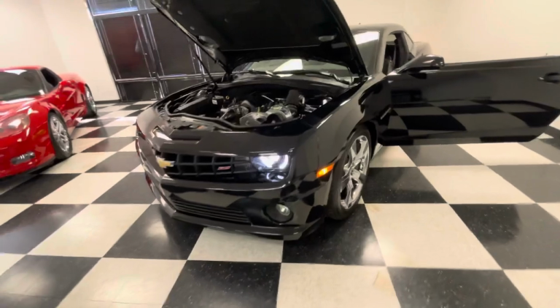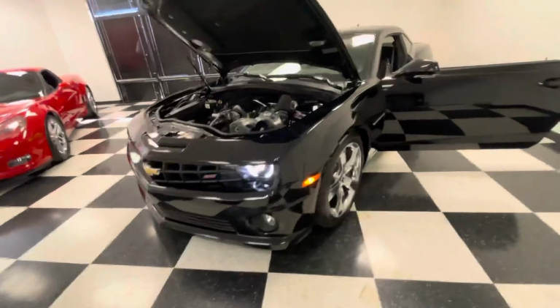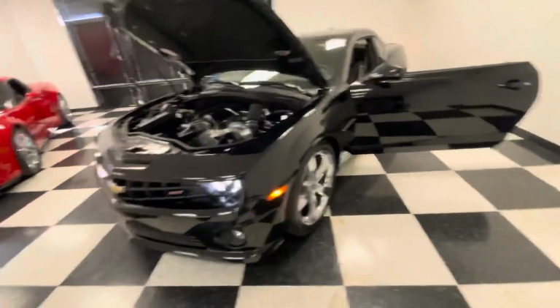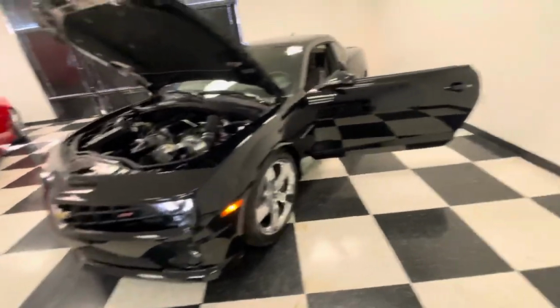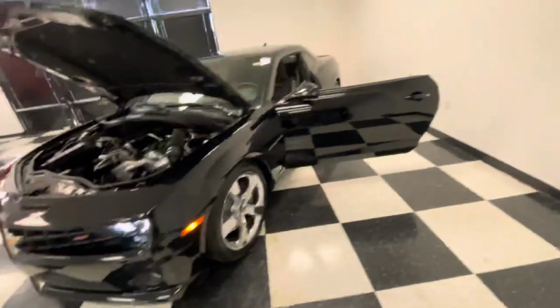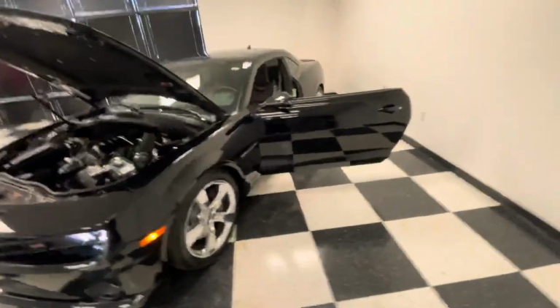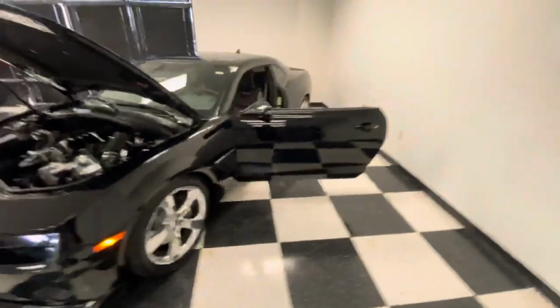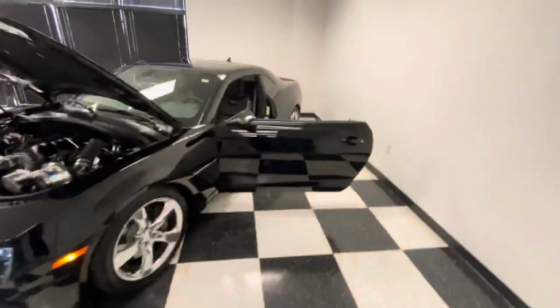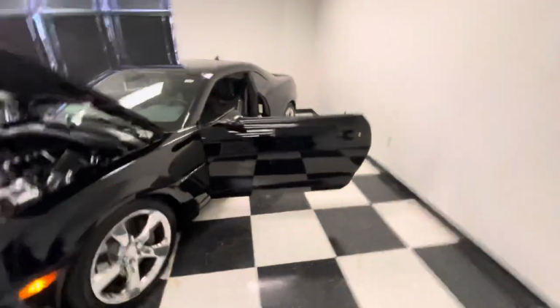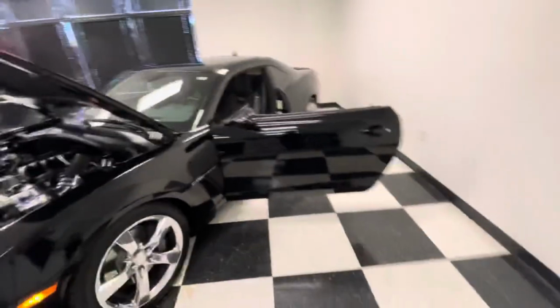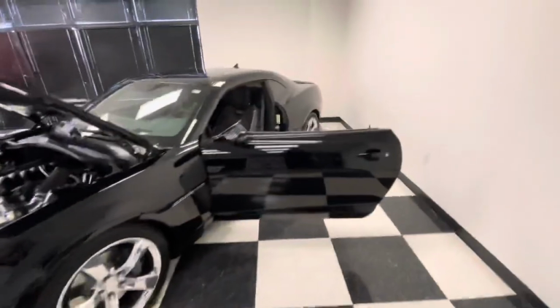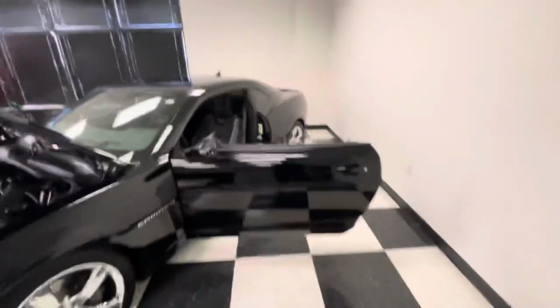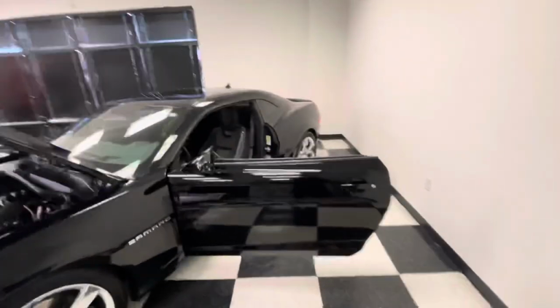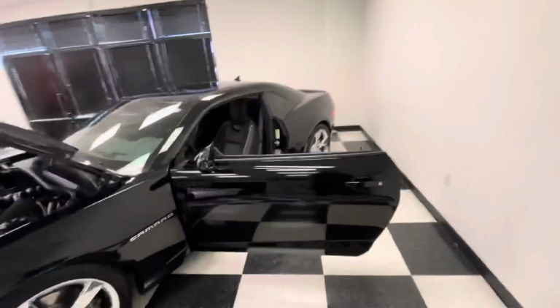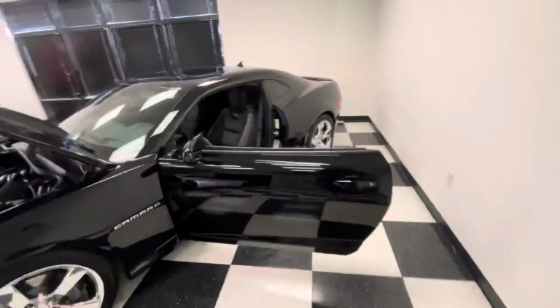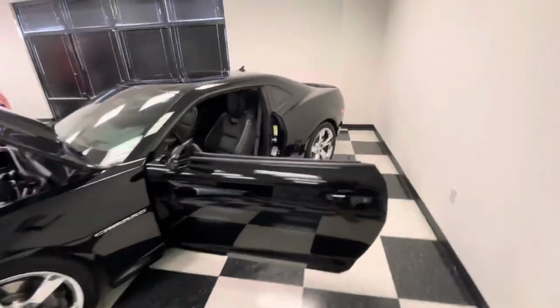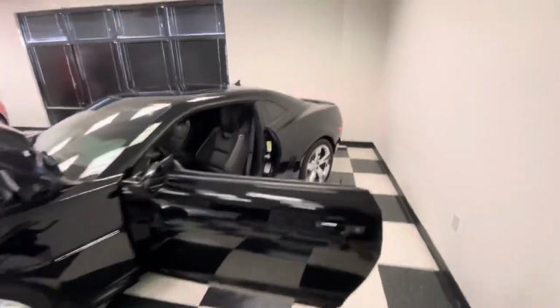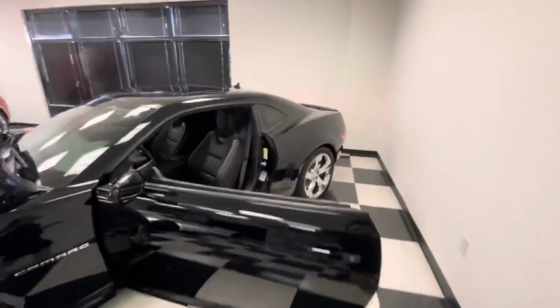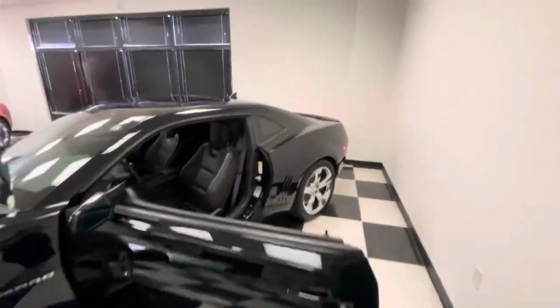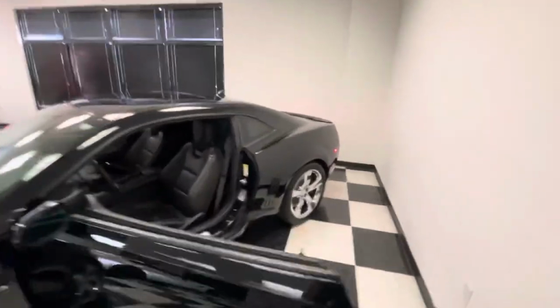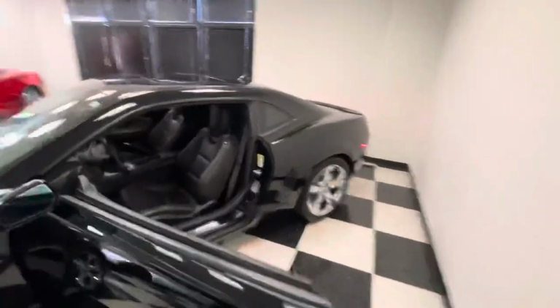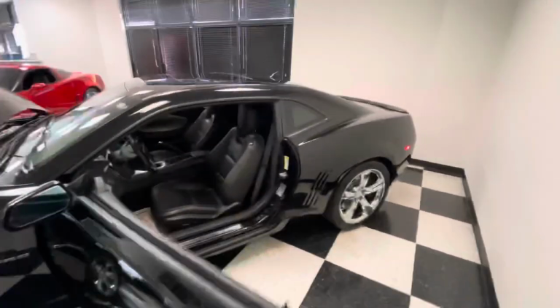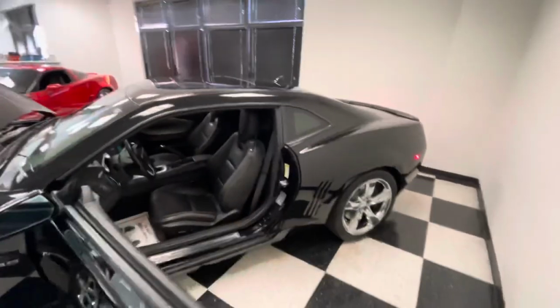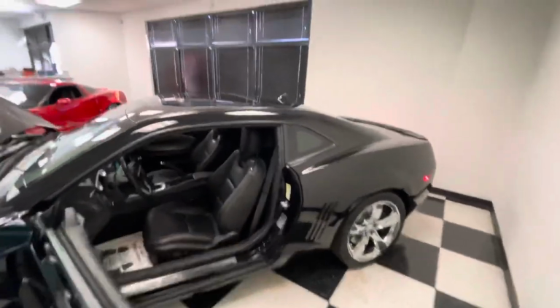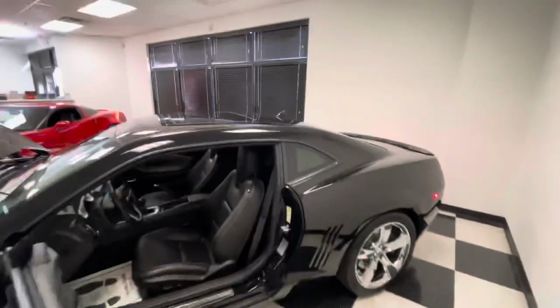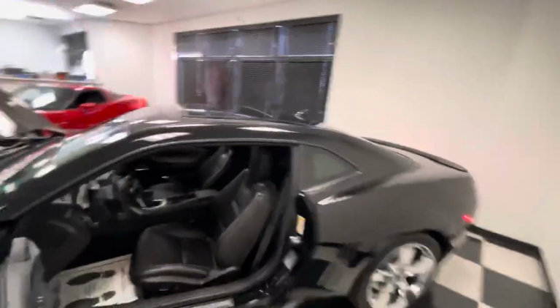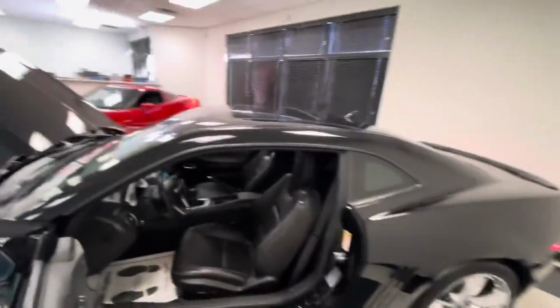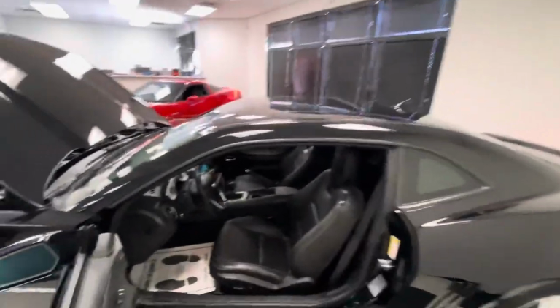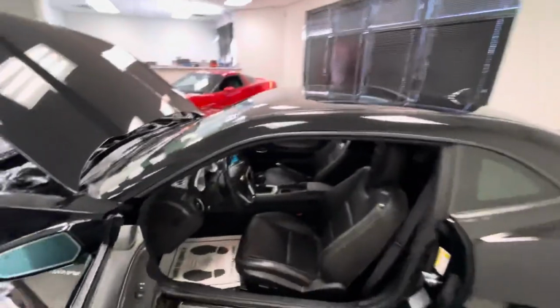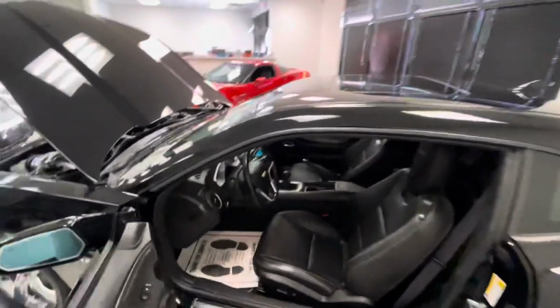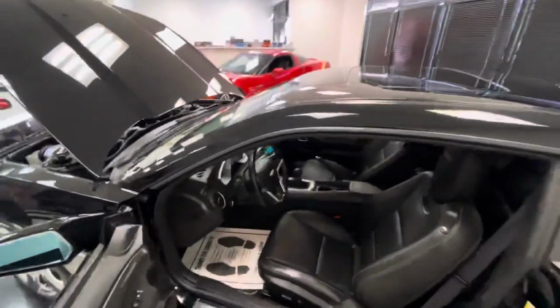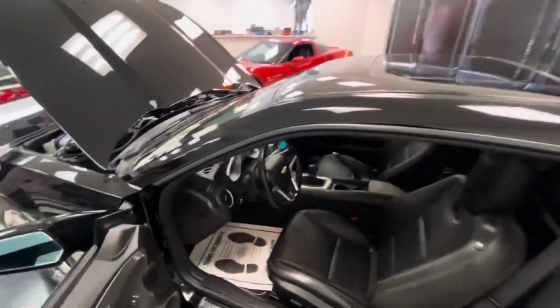My favorite part is when you do the shutdown — you can hear that supercharger wind down. I love it.